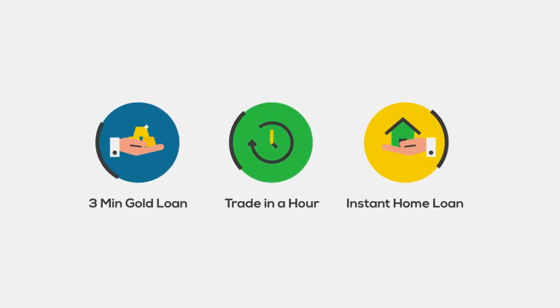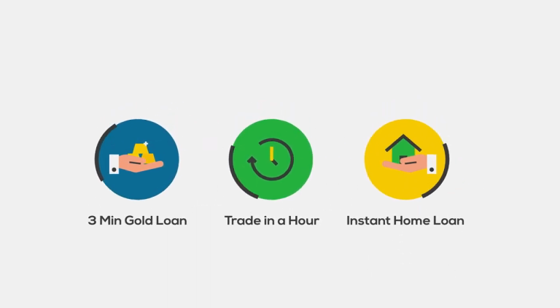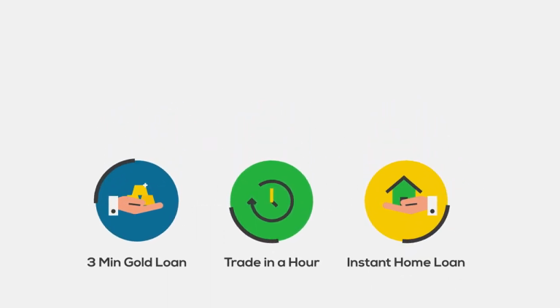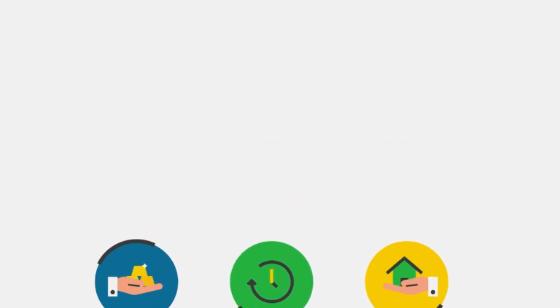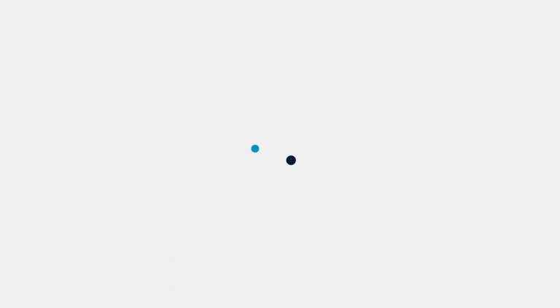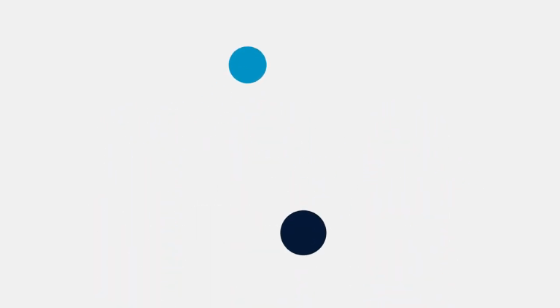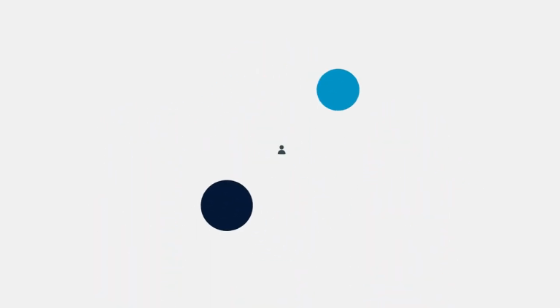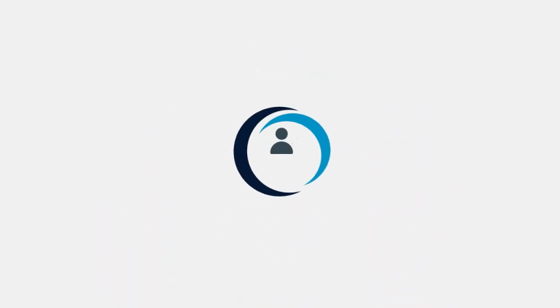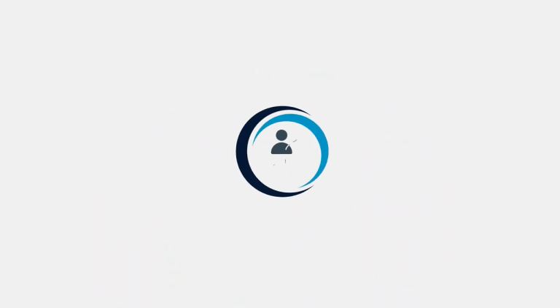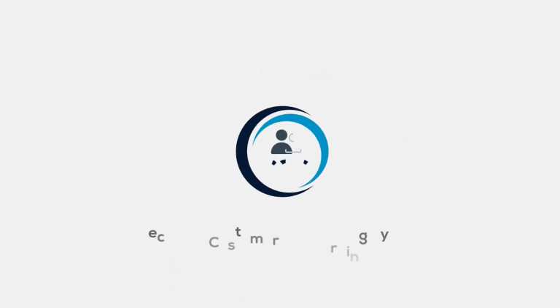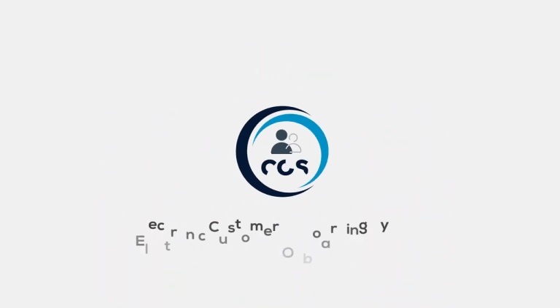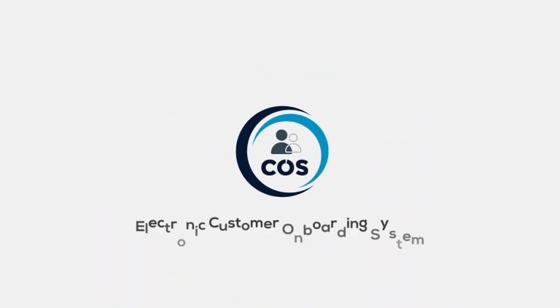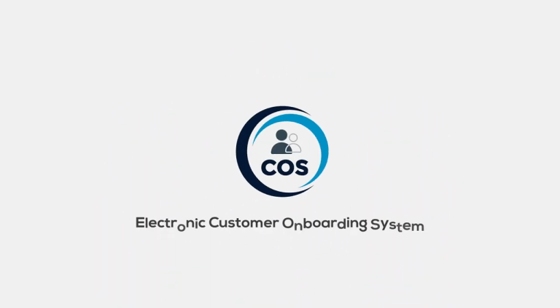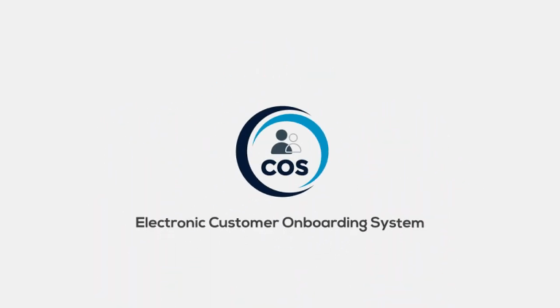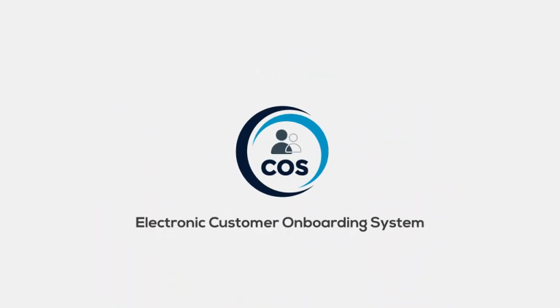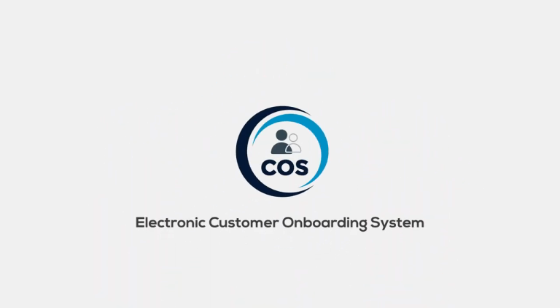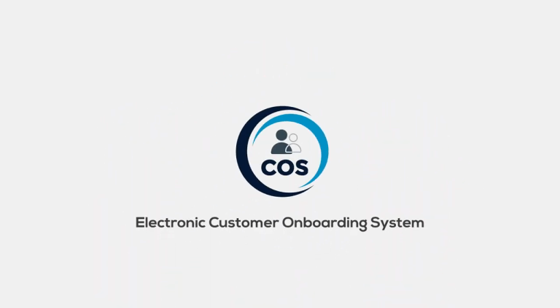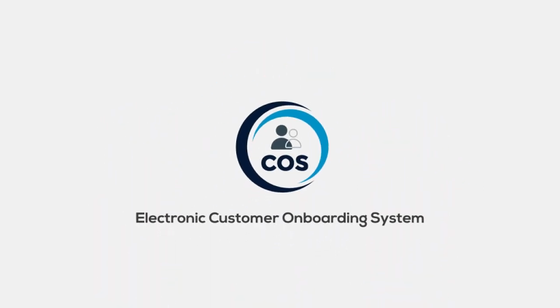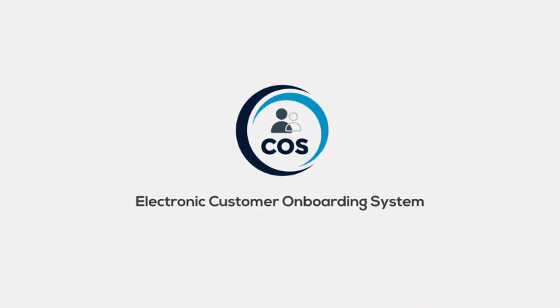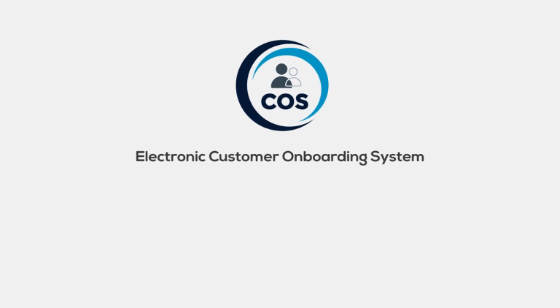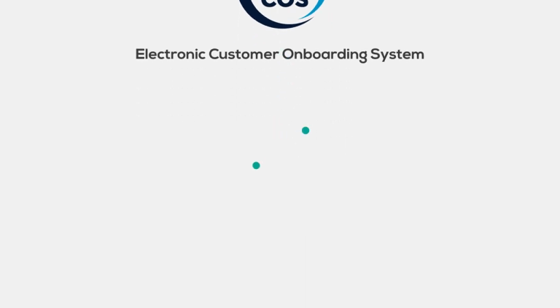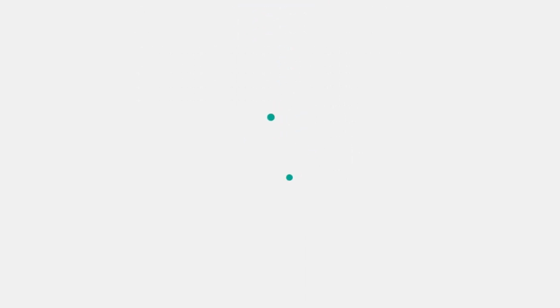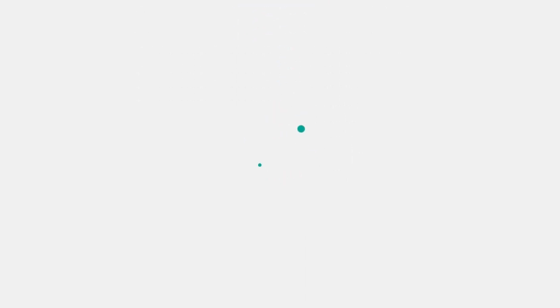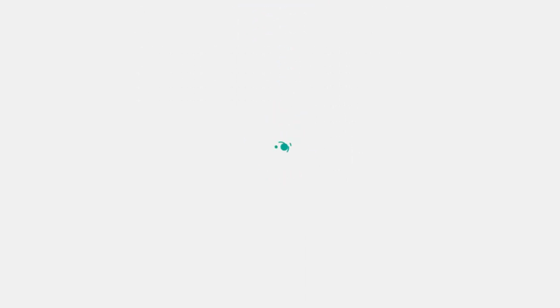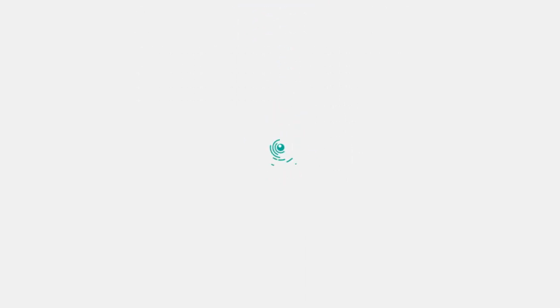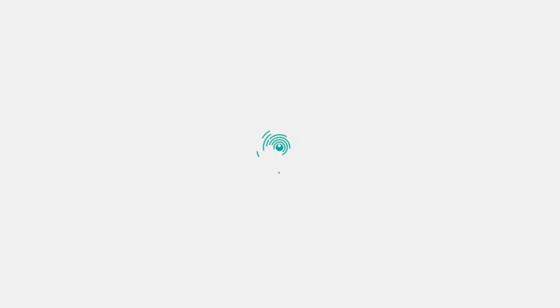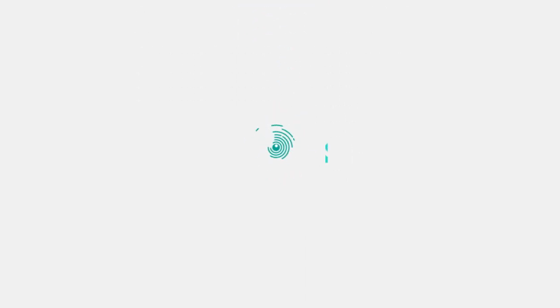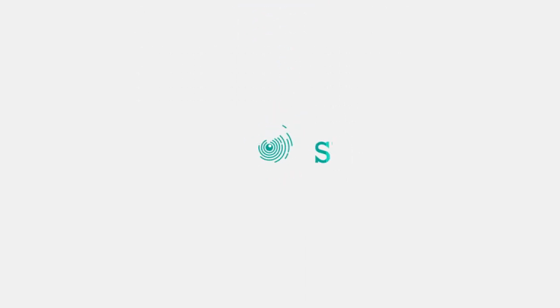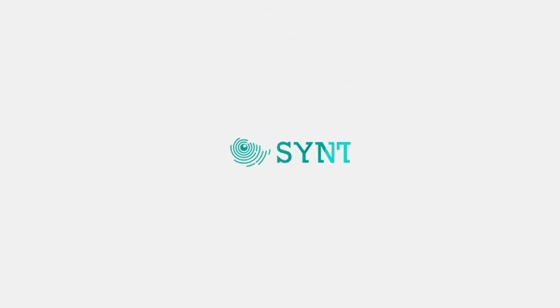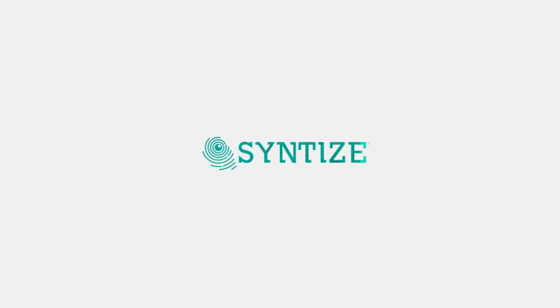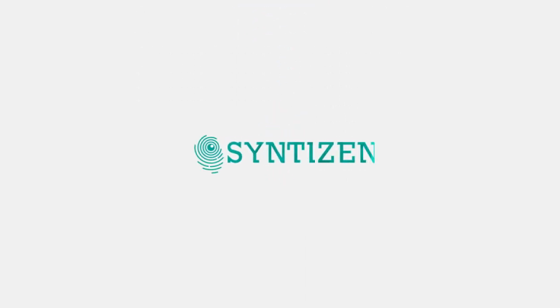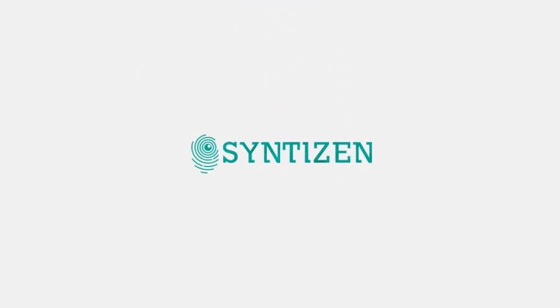eCos — electronic customer onboarding system — a Sentizen product. Sentizen.